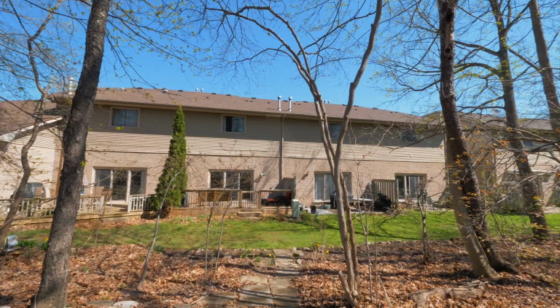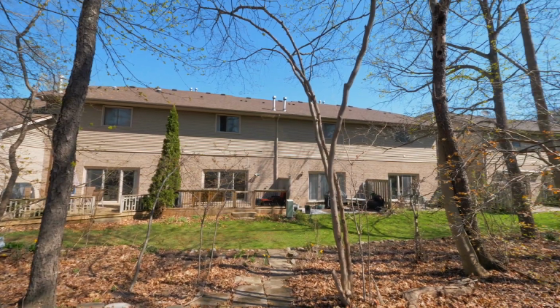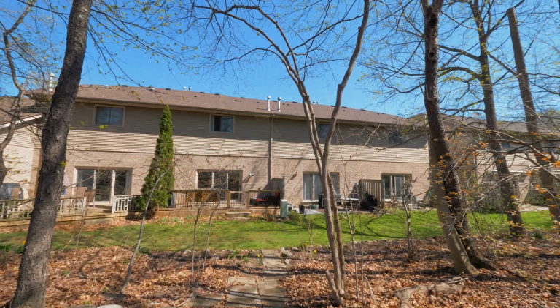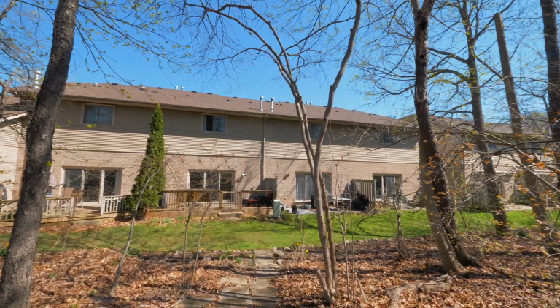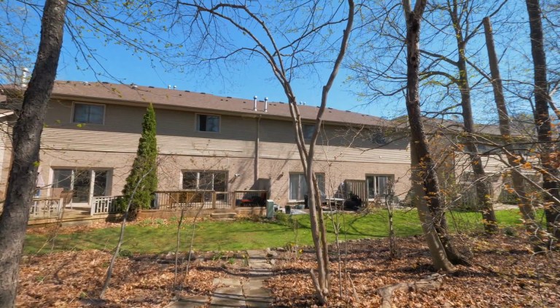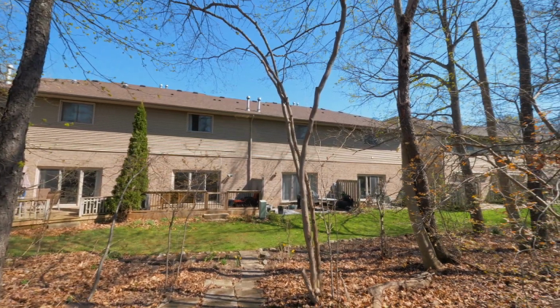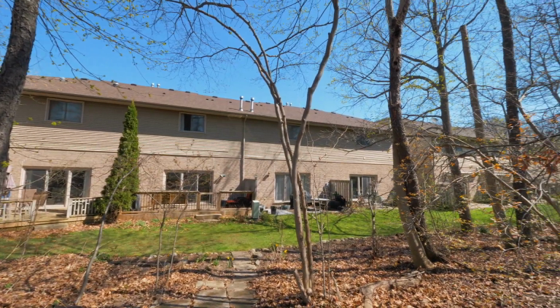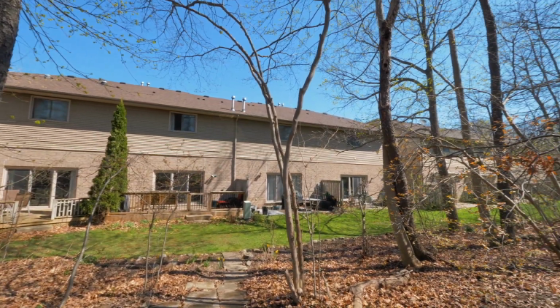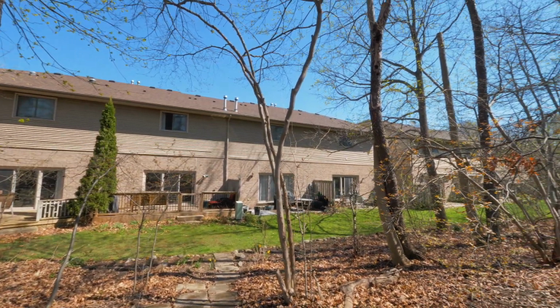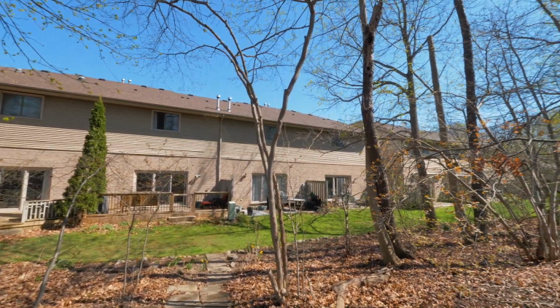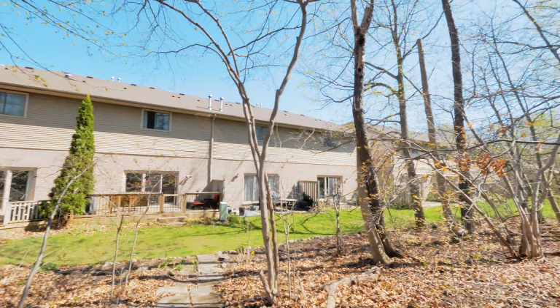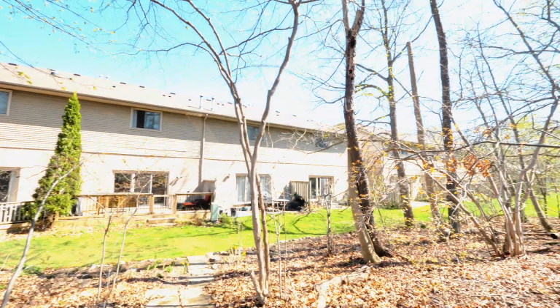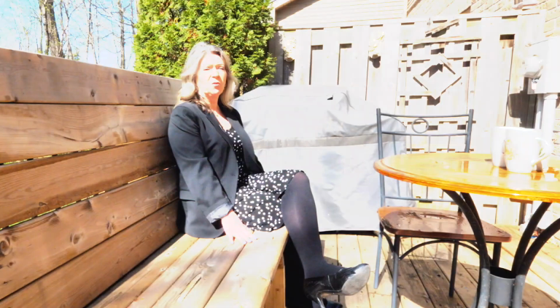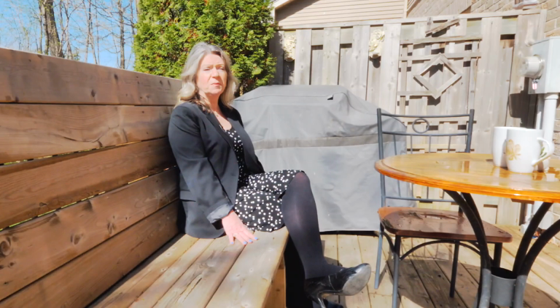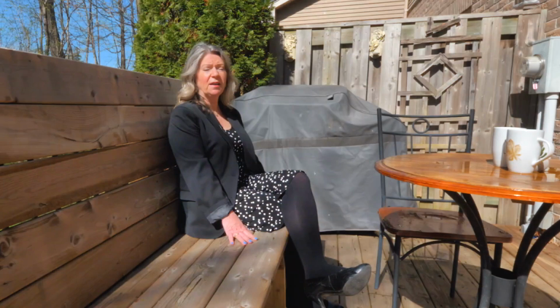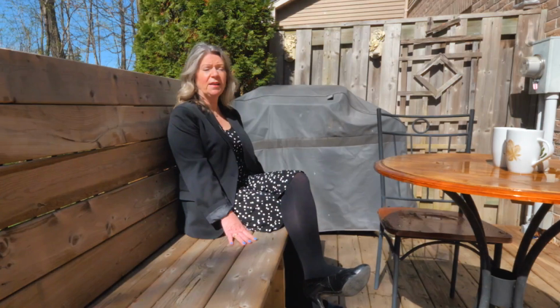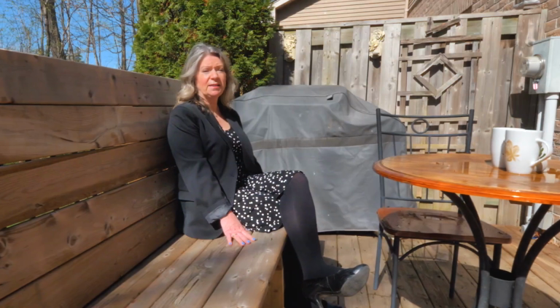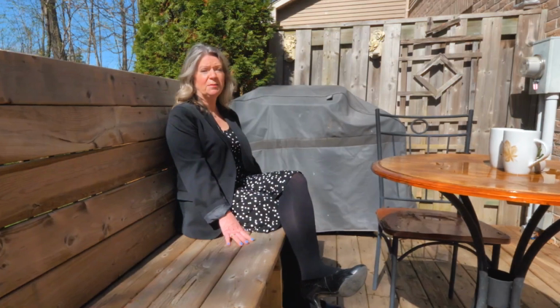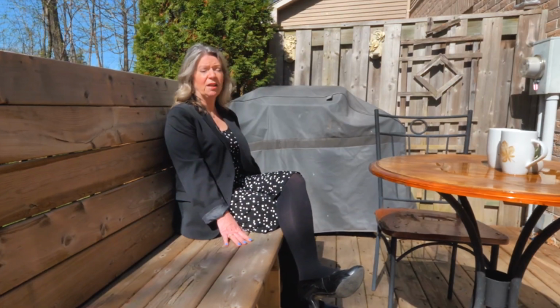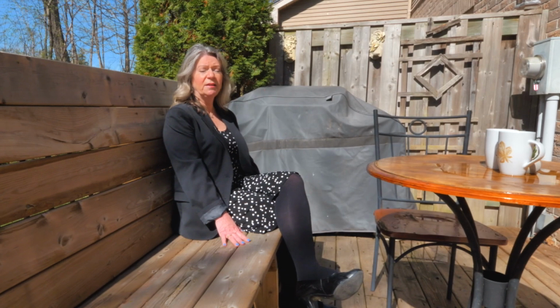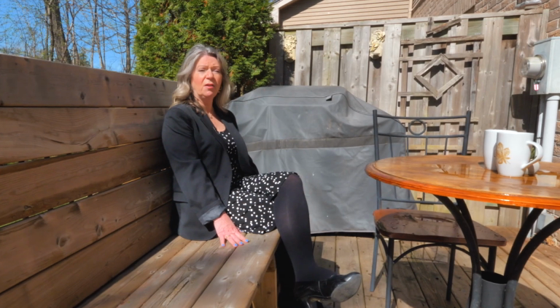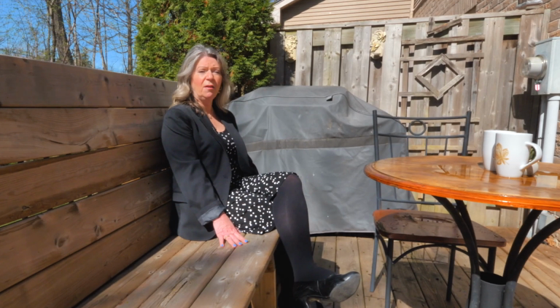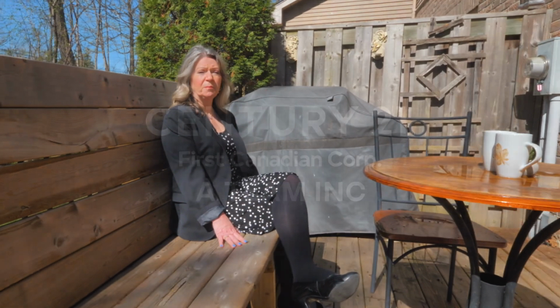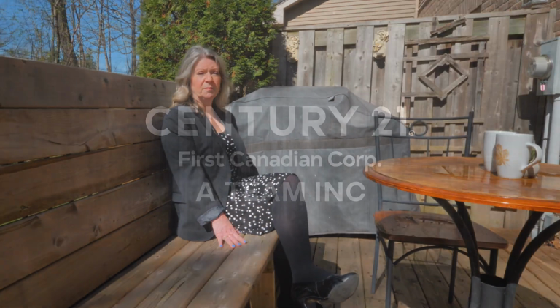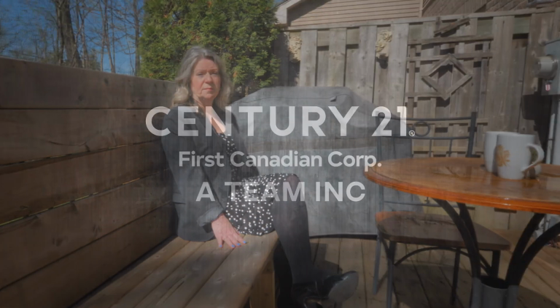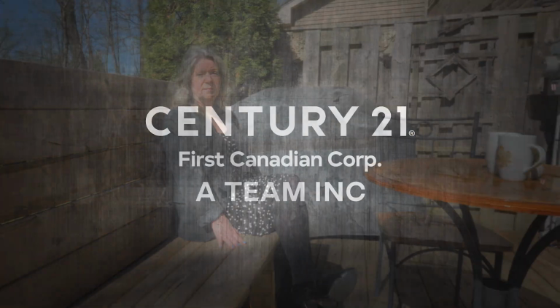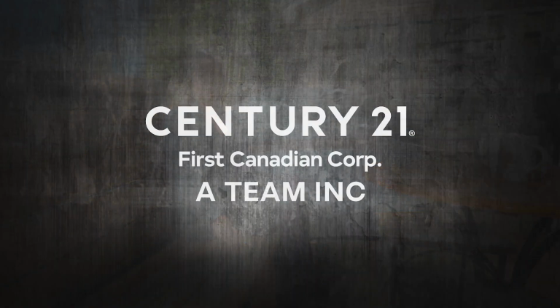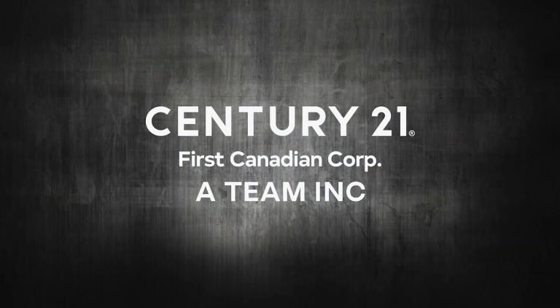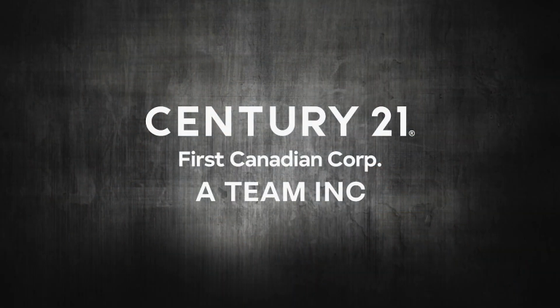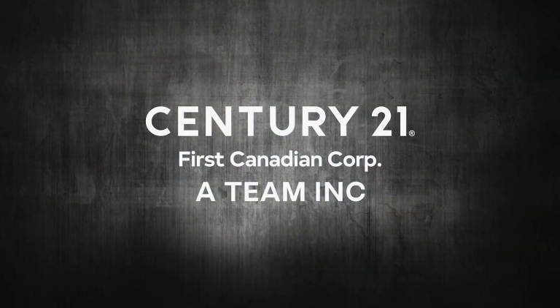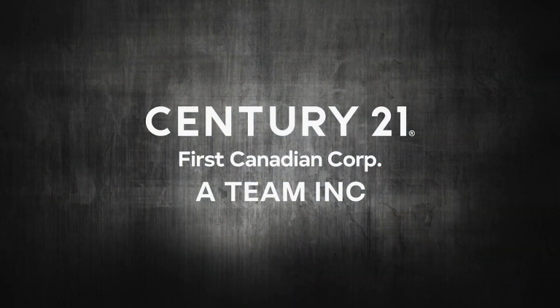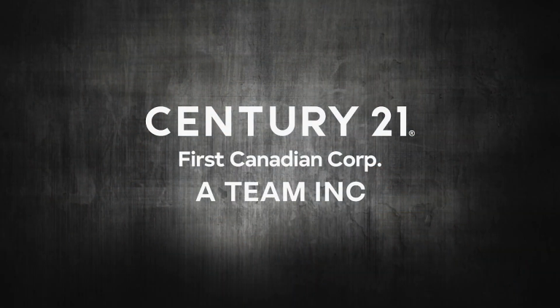If you would like more information, please visit our website at 18london.com. Thank you.